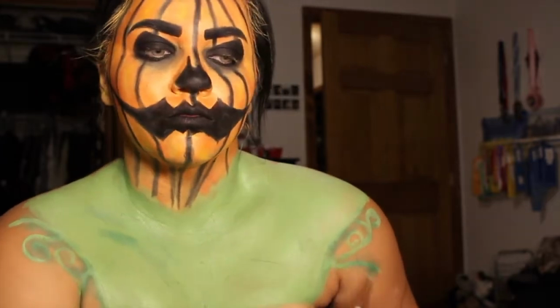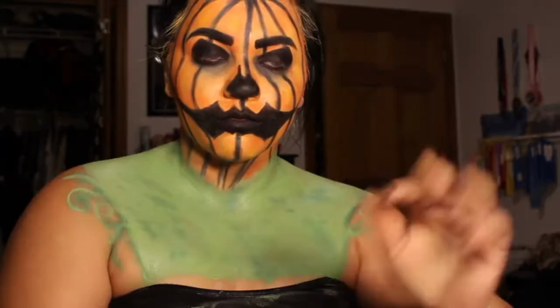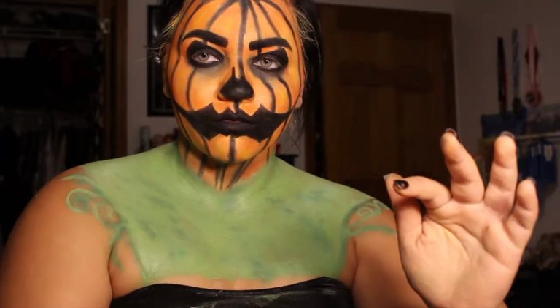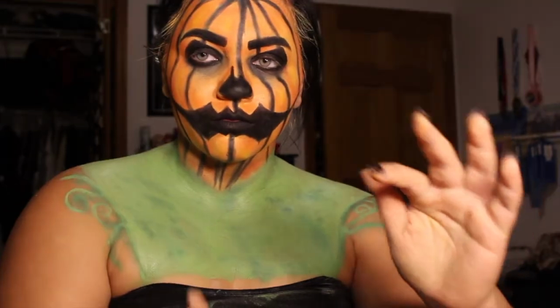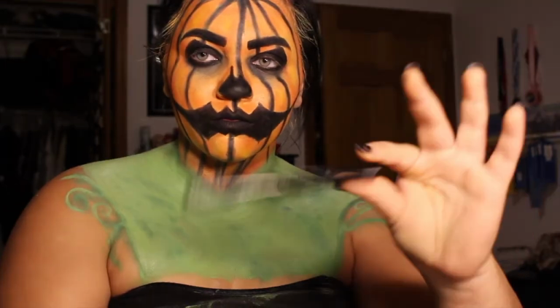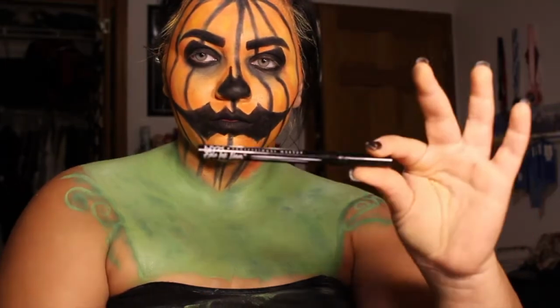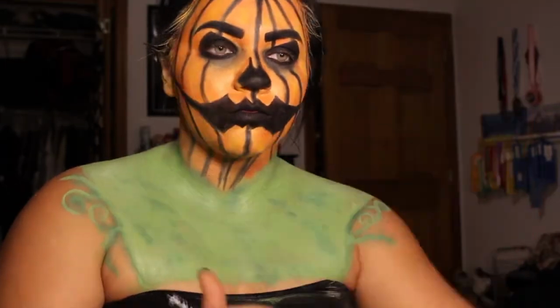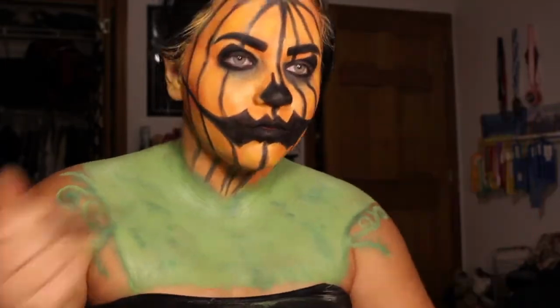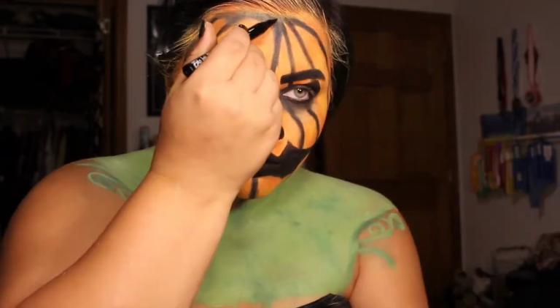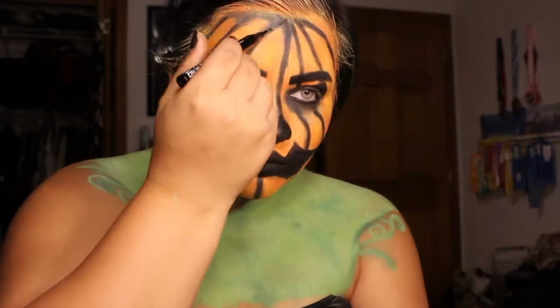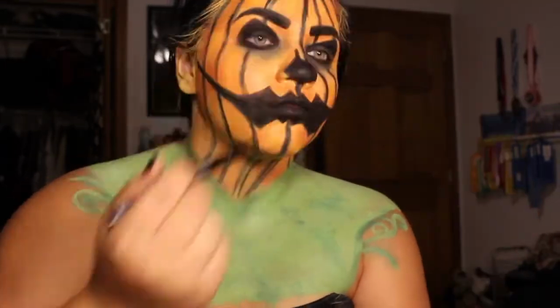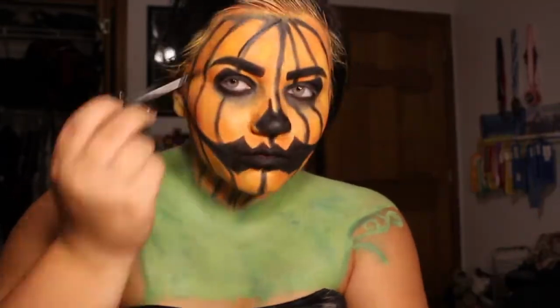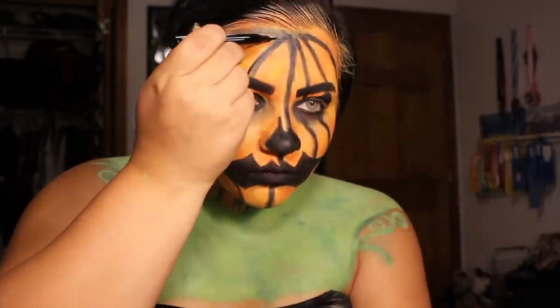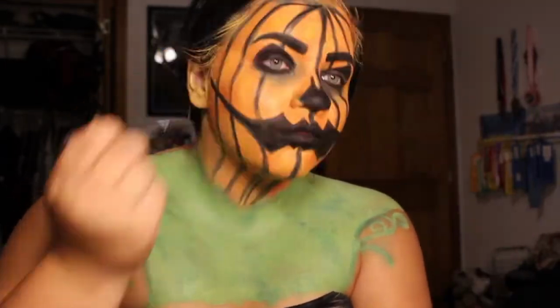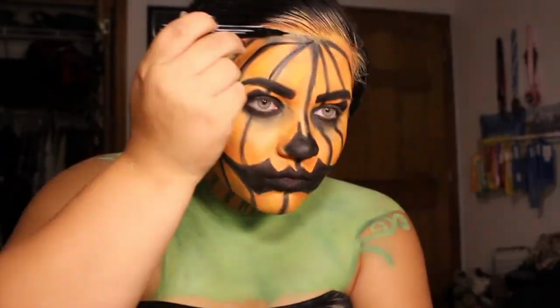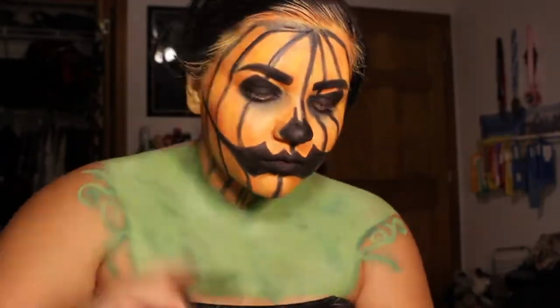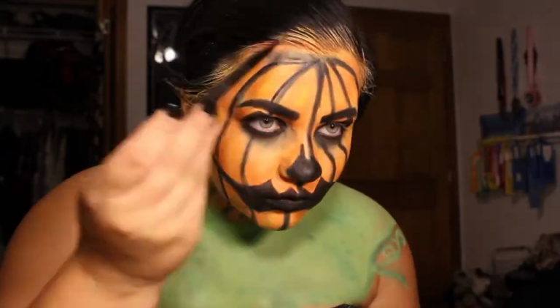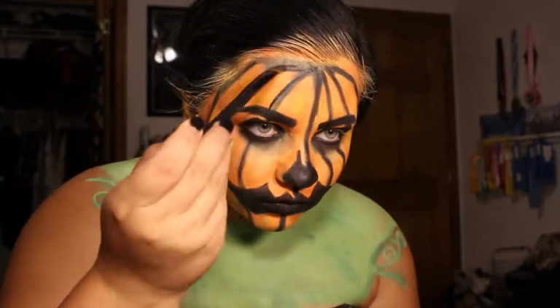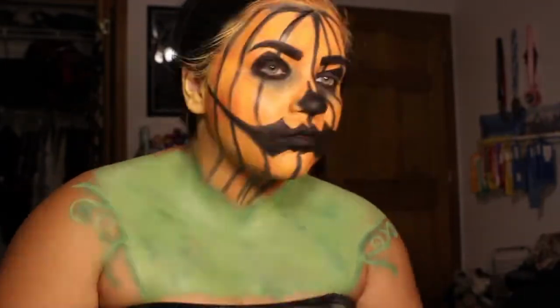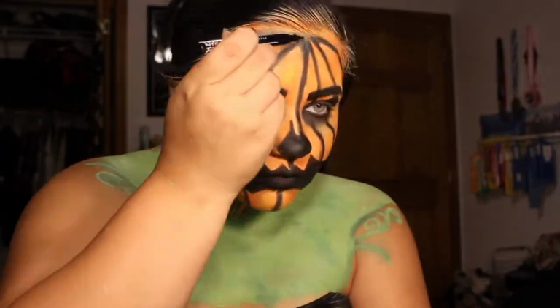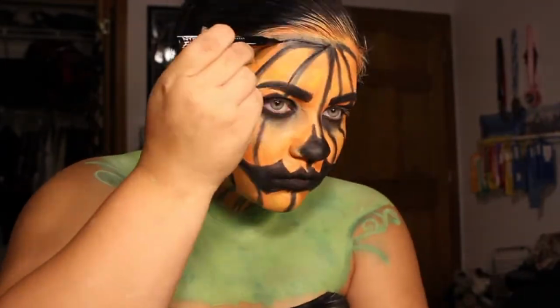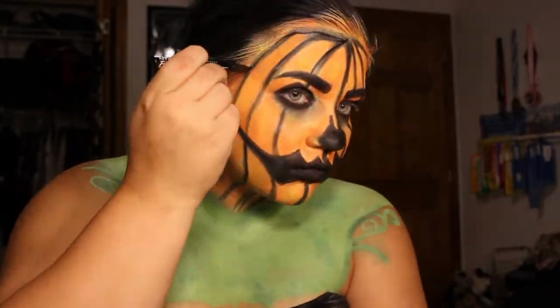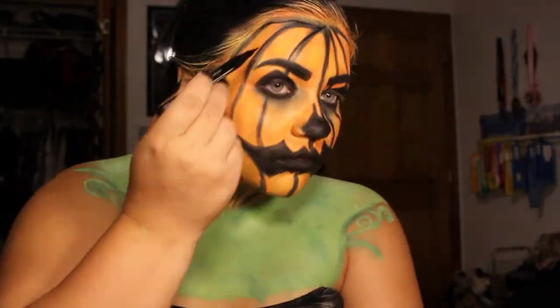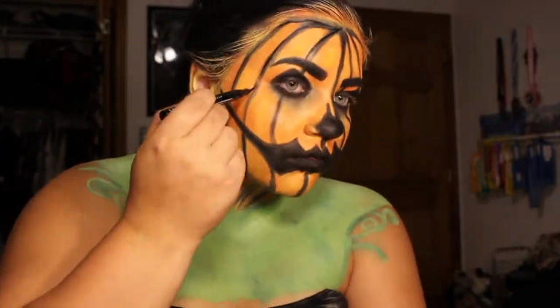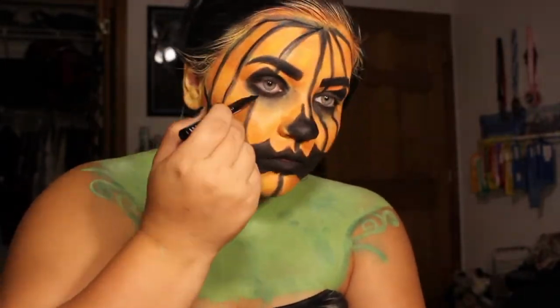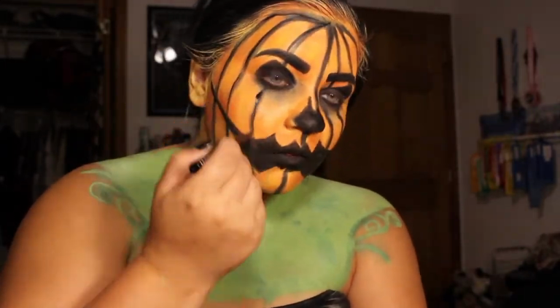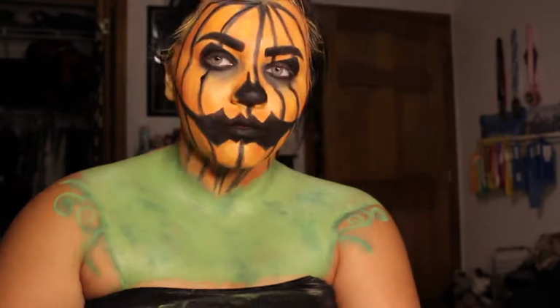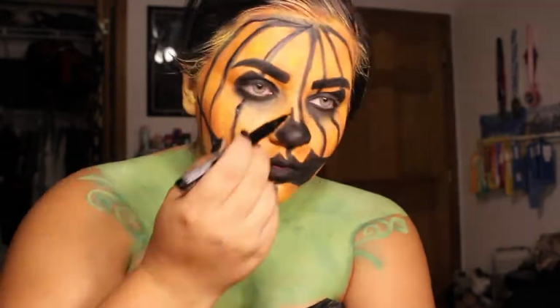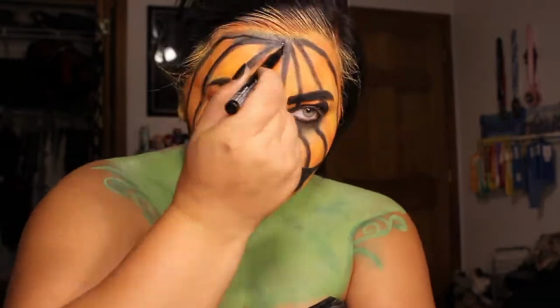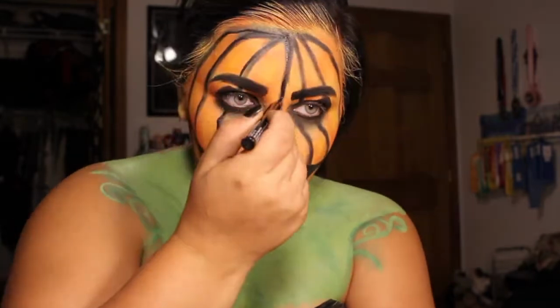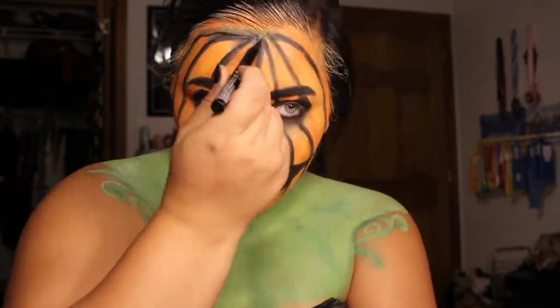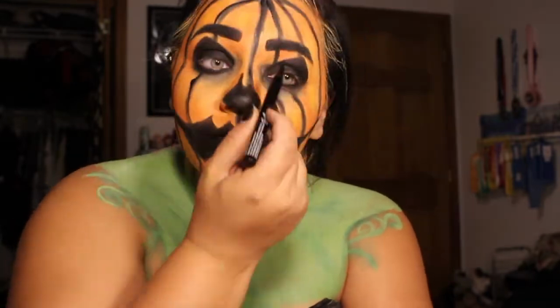And for the last step I went in with an eyeliner pen and really made sure everything popped and had definition.